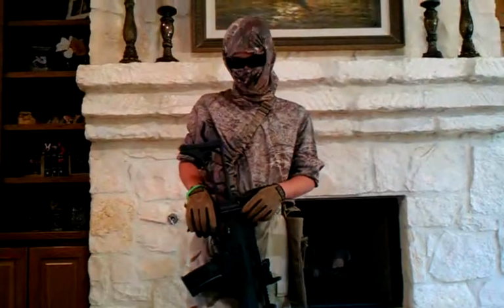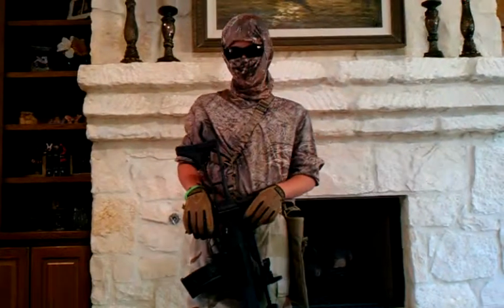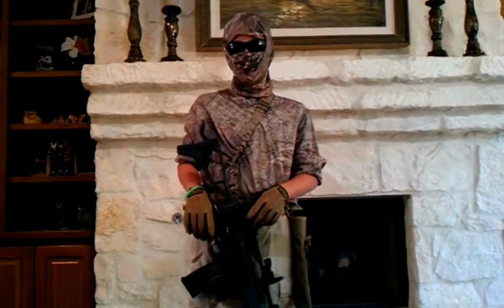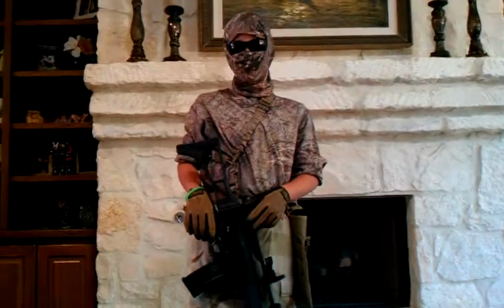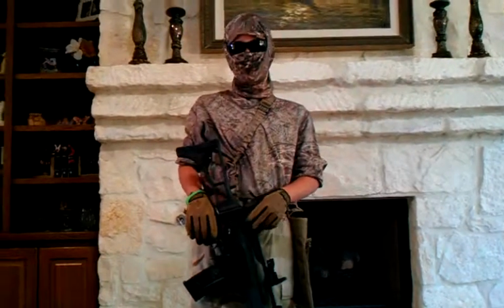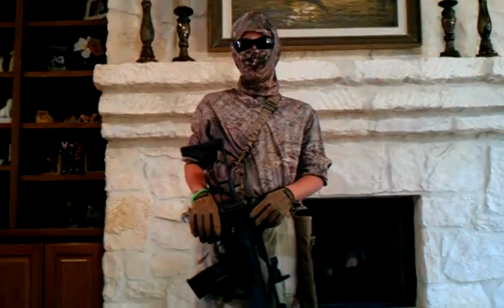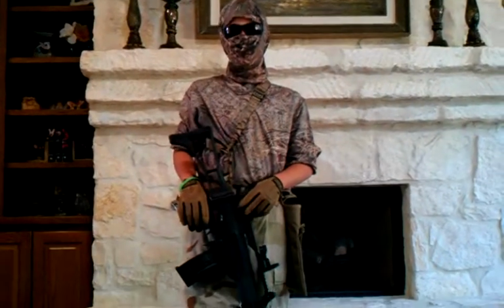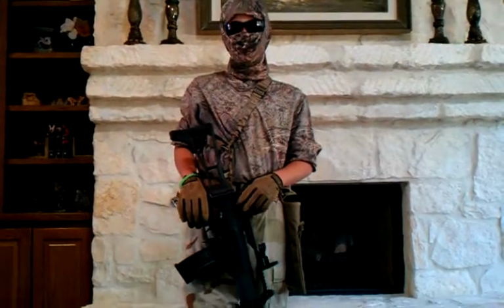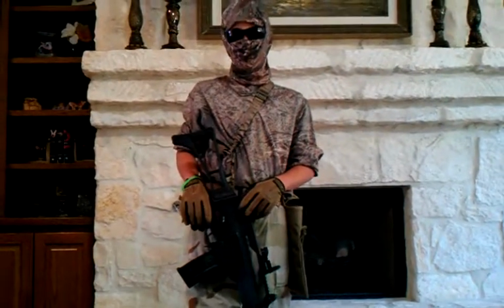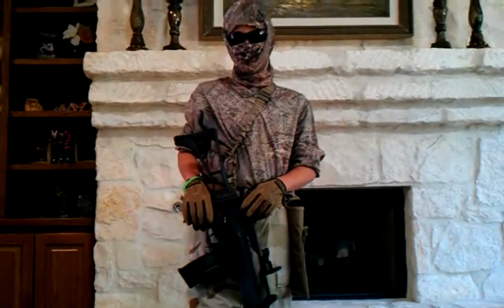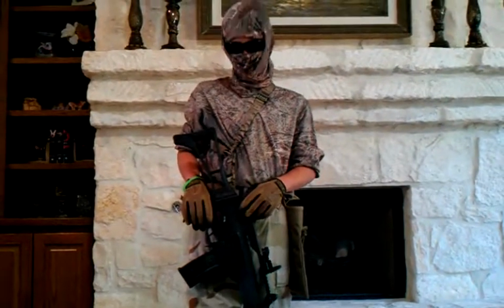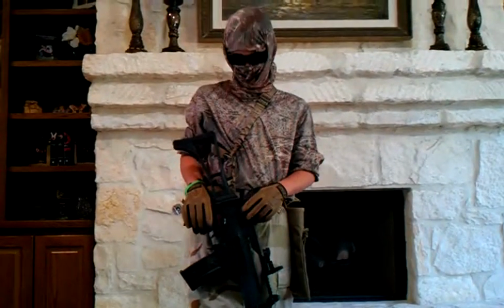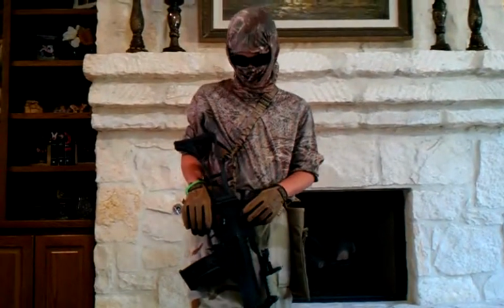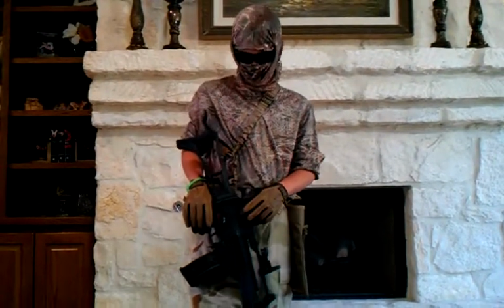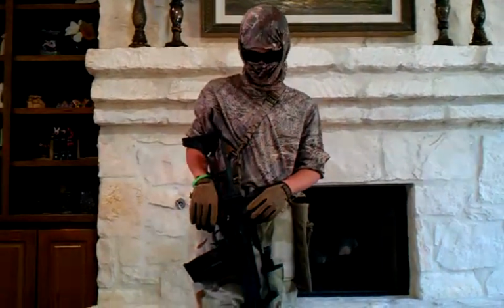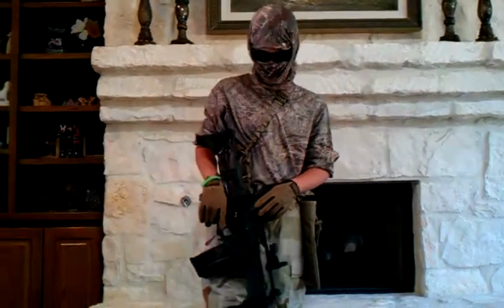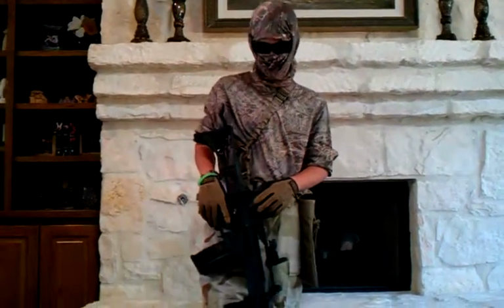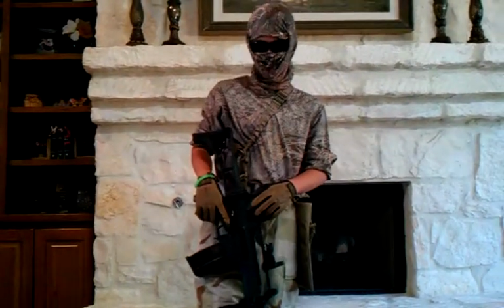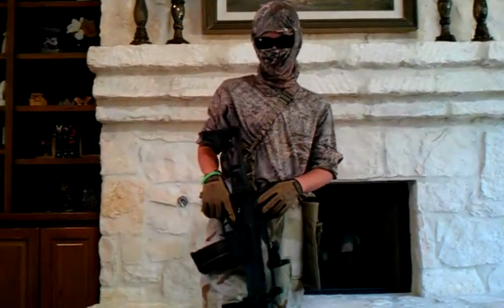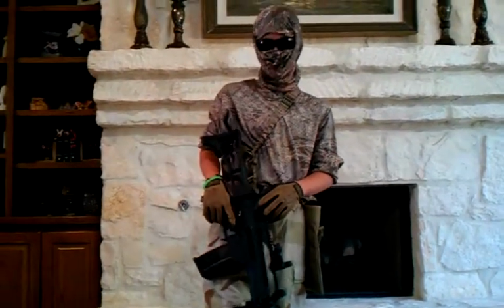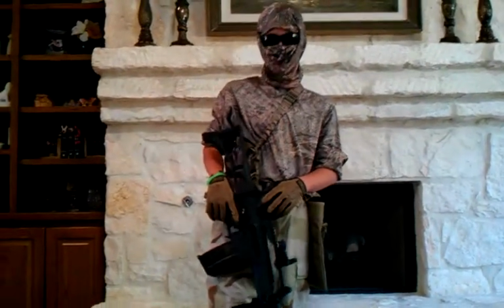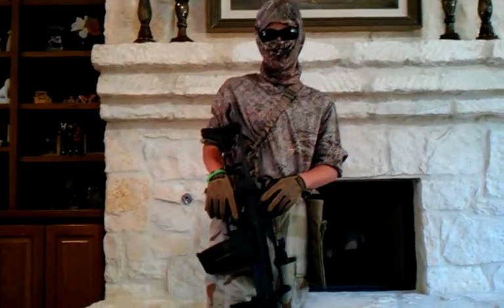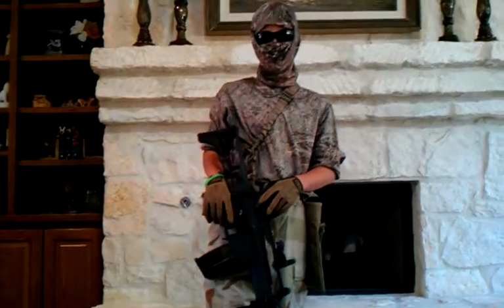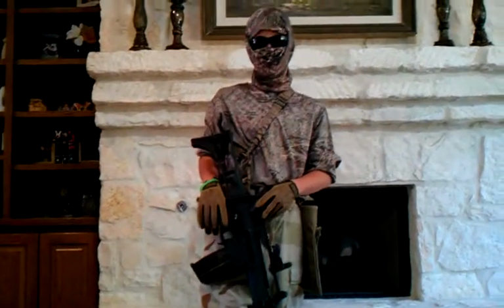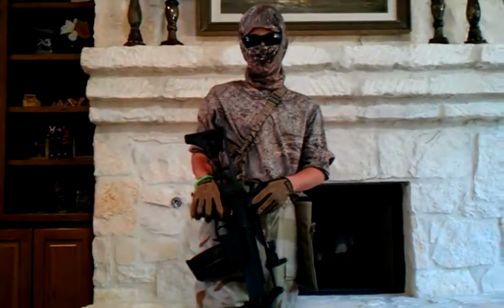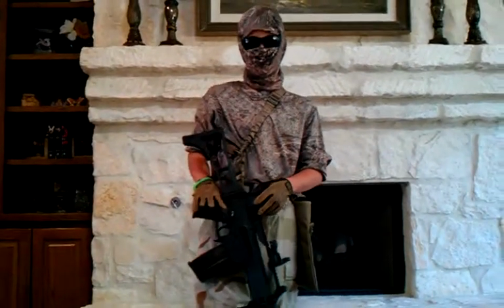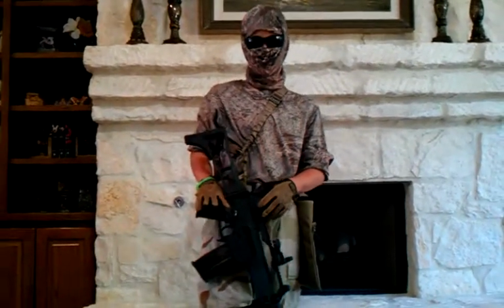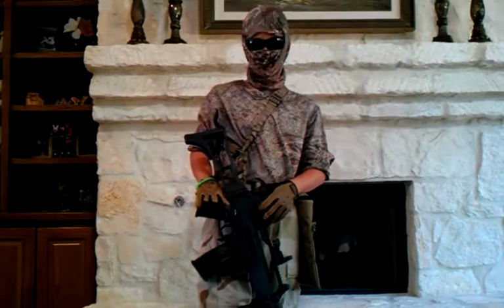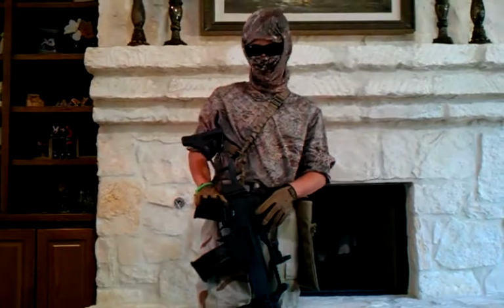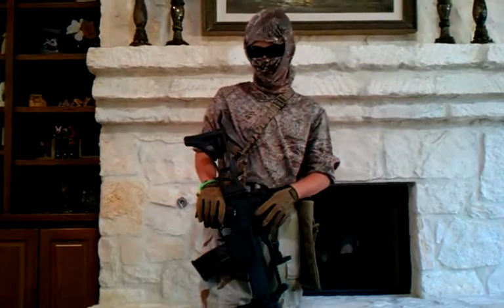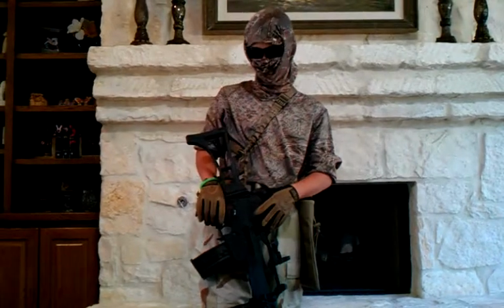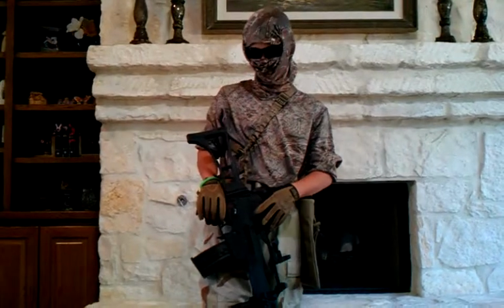Welcome to Airsoft here. We're back again with another video. Today it's going to be my first loadout video.